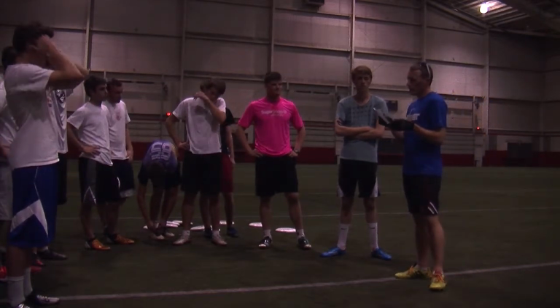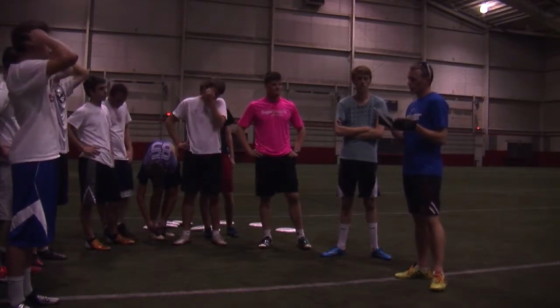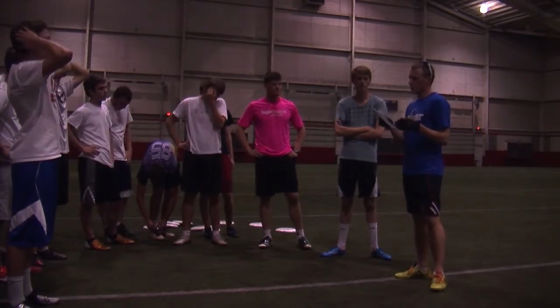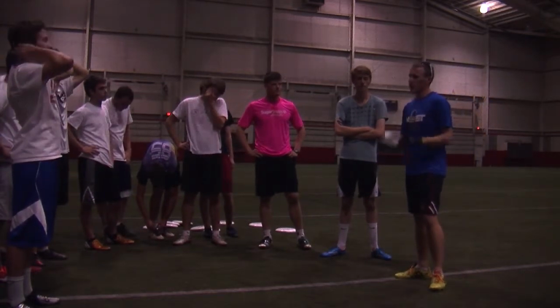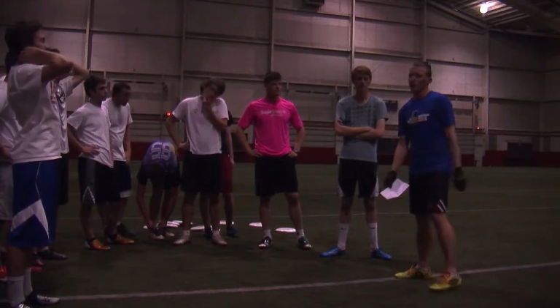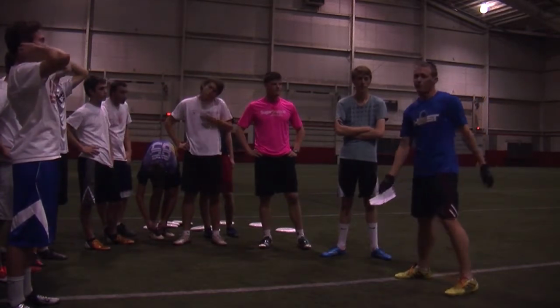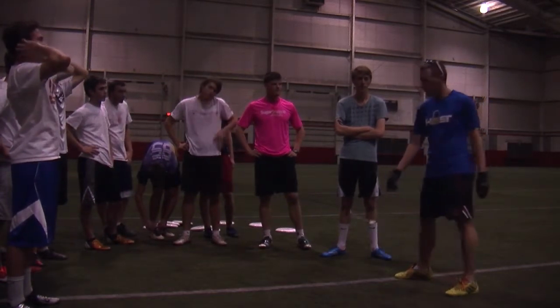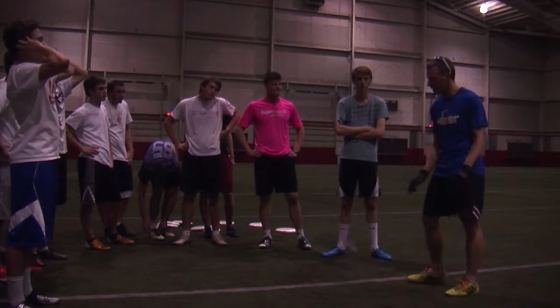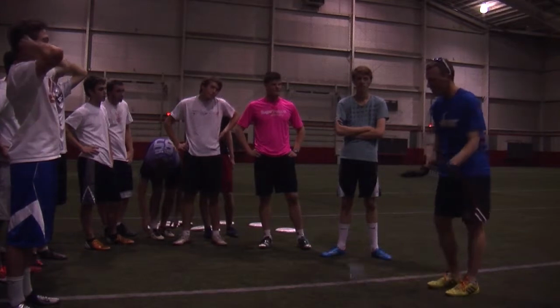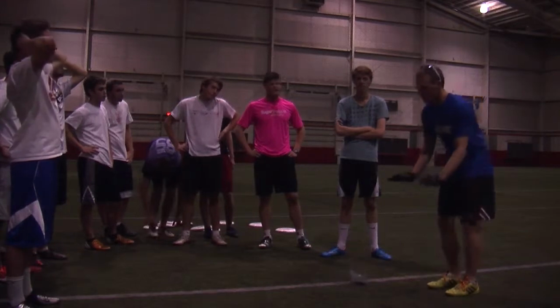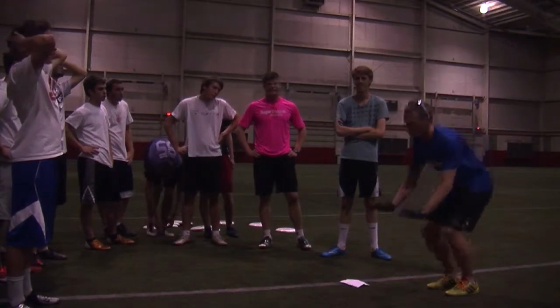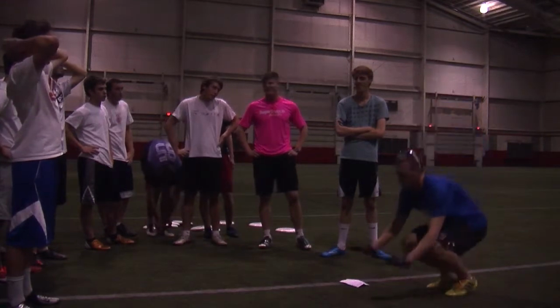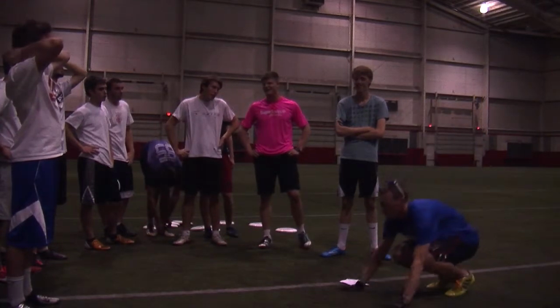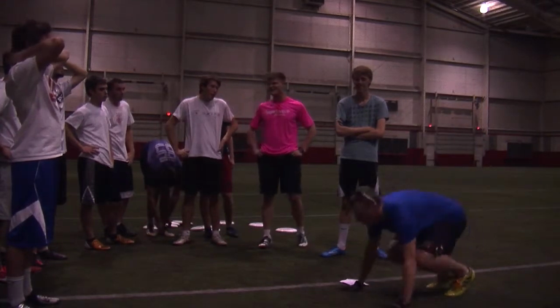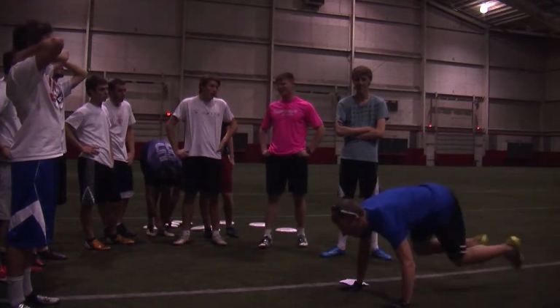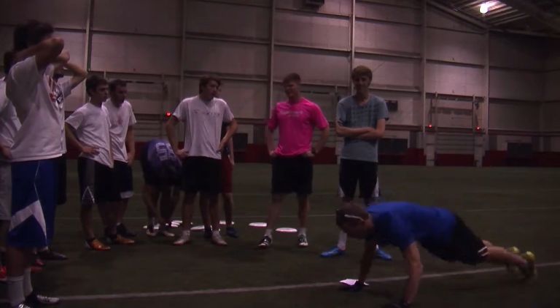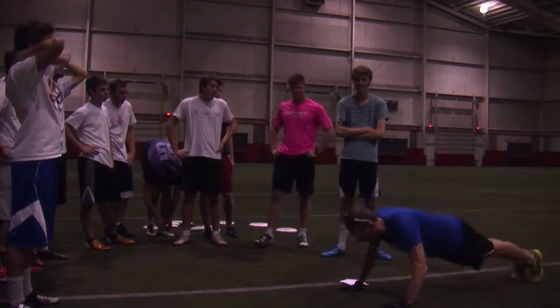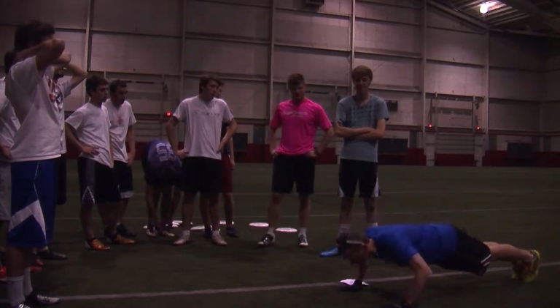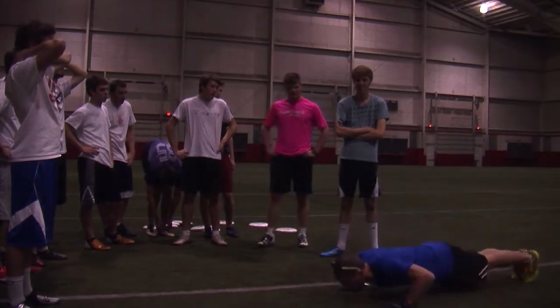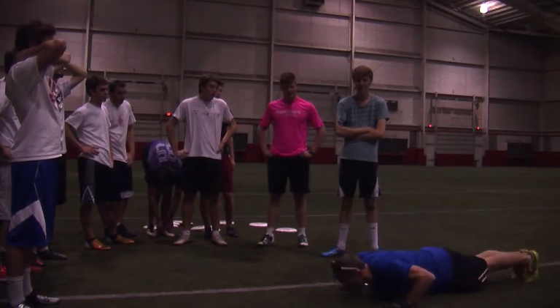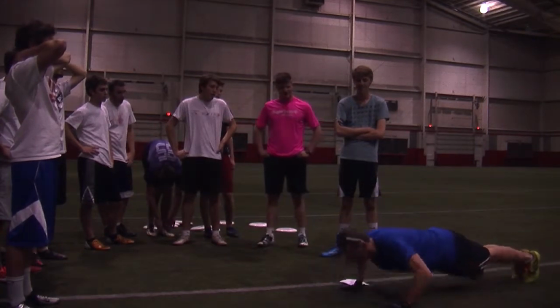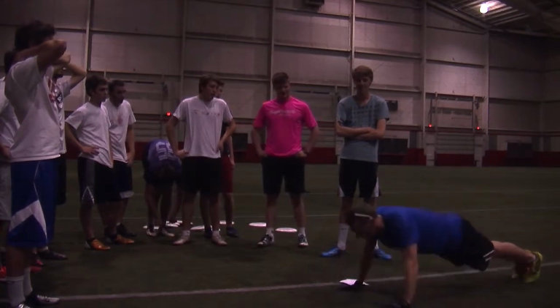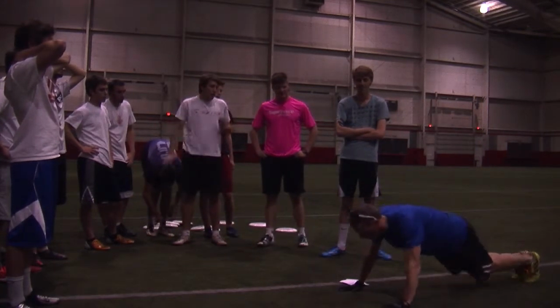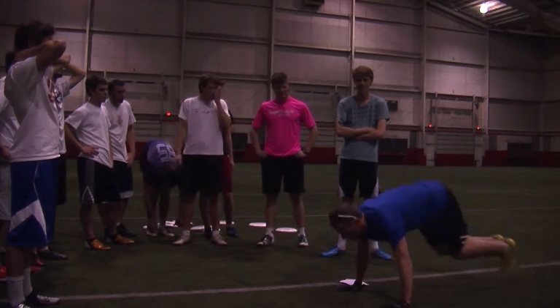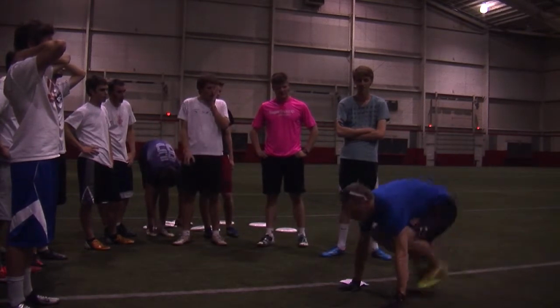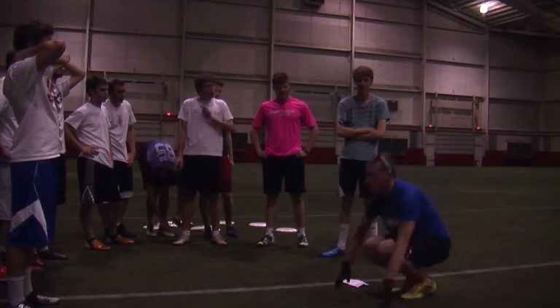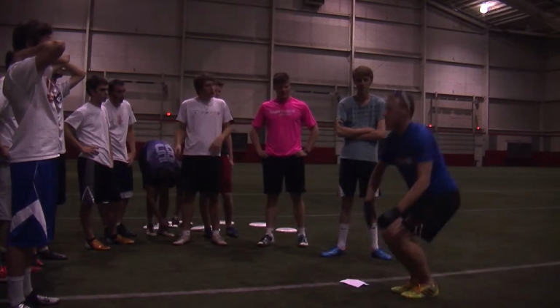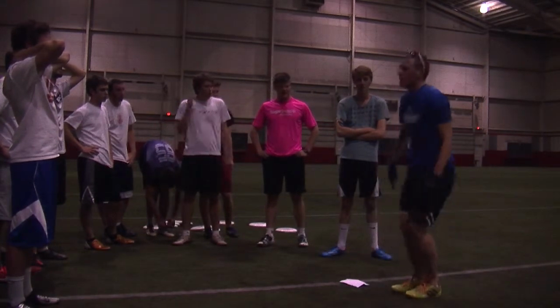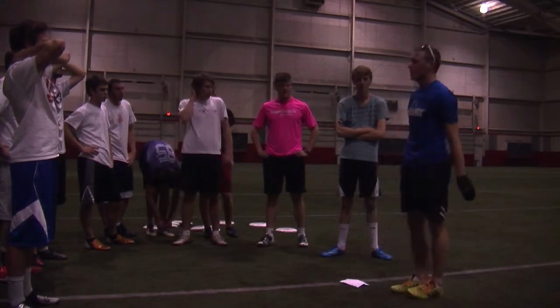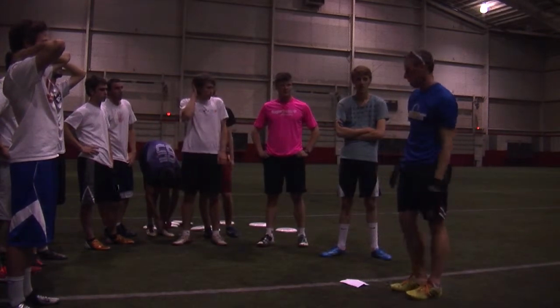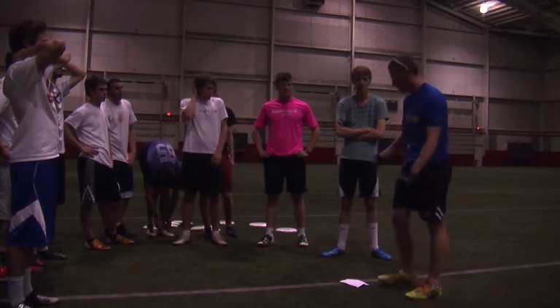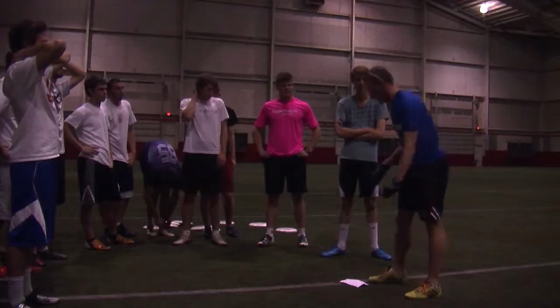Next we're going to do a burpee. So we're going to go down, out, push up, jump up, stand up, do it again.